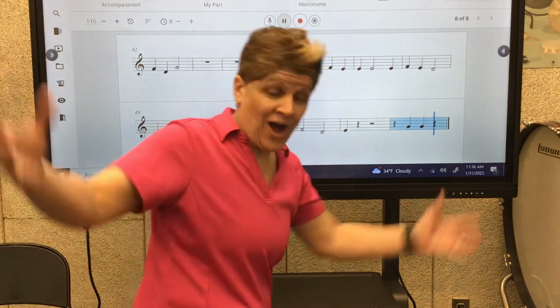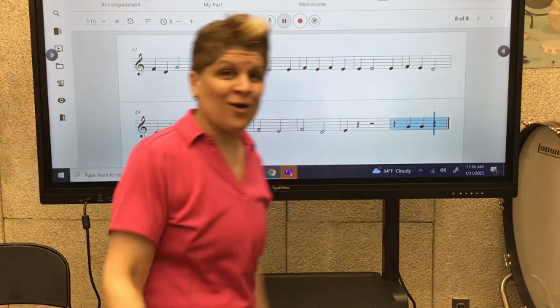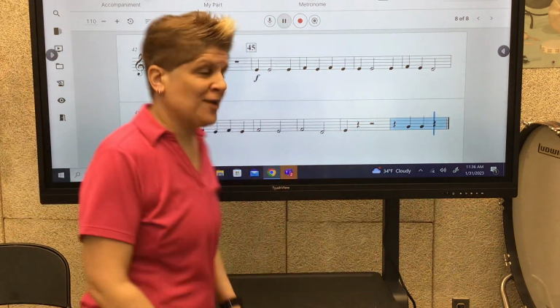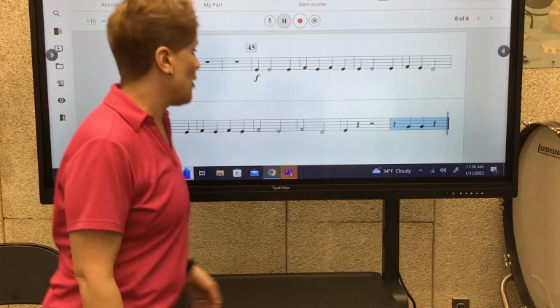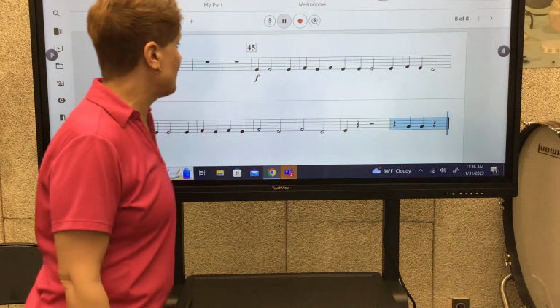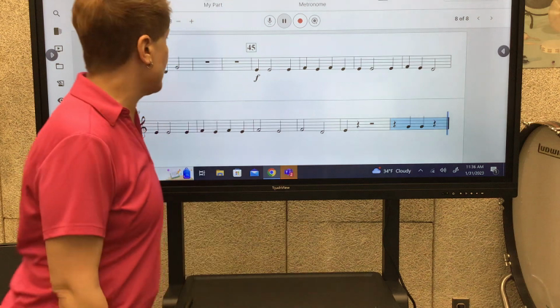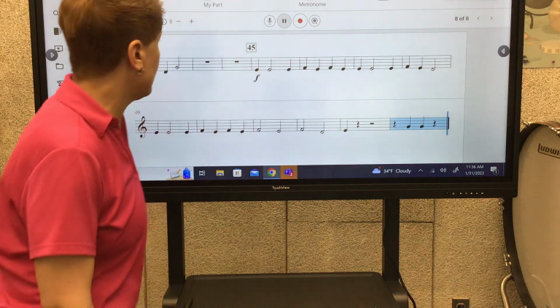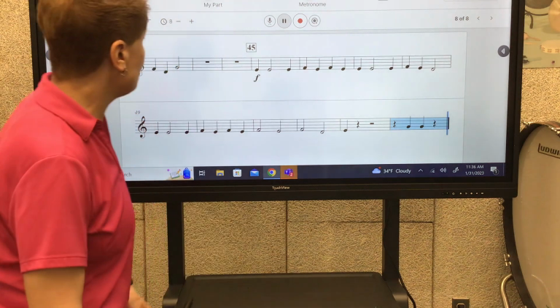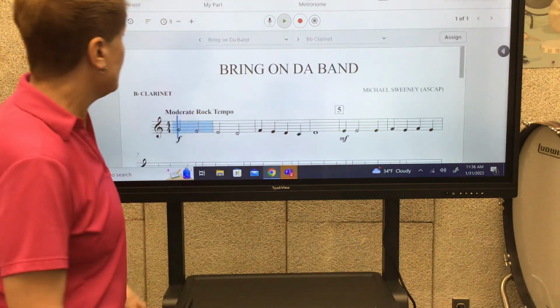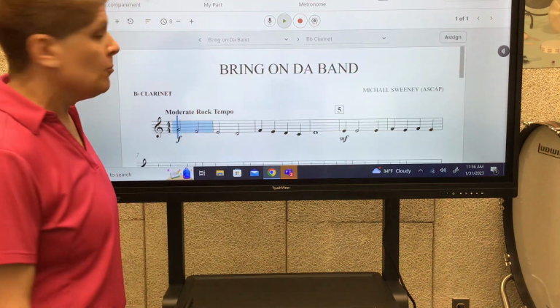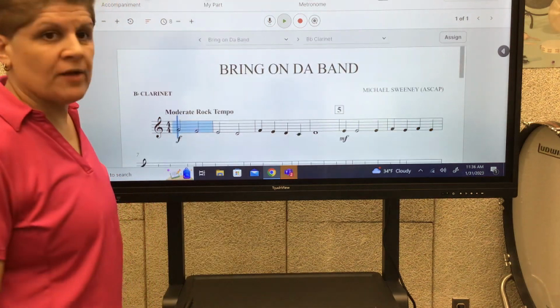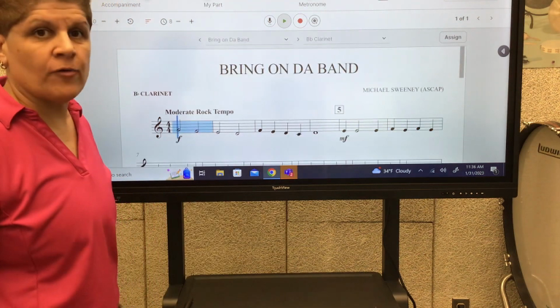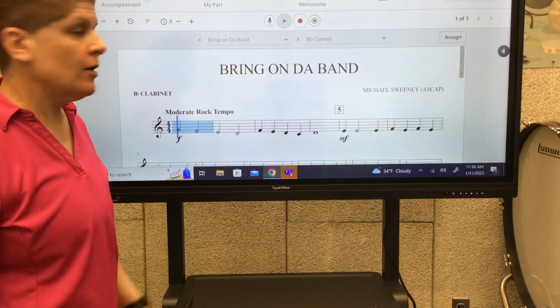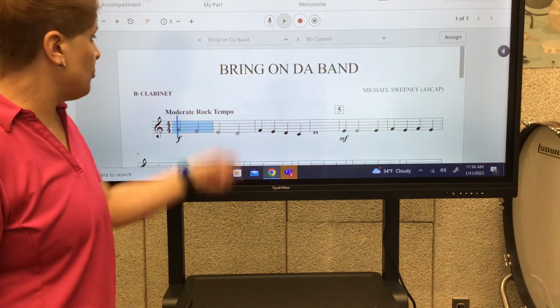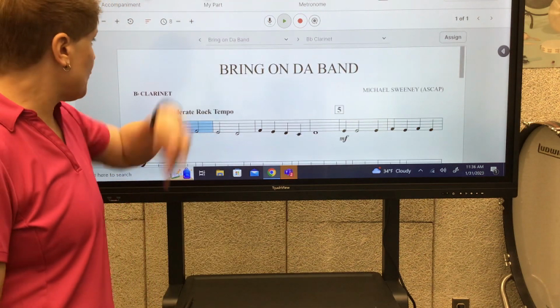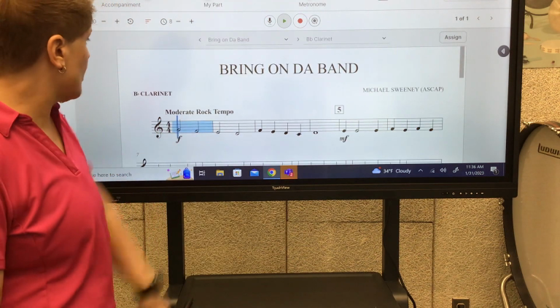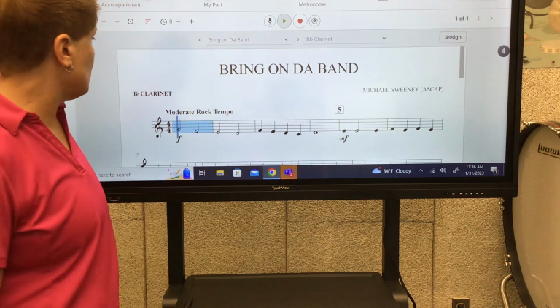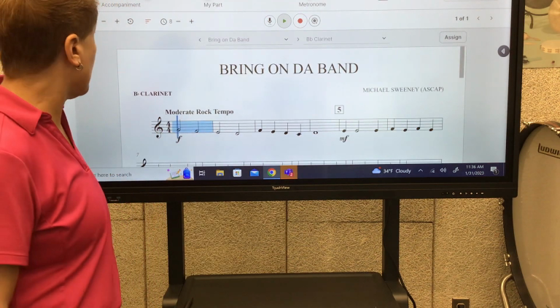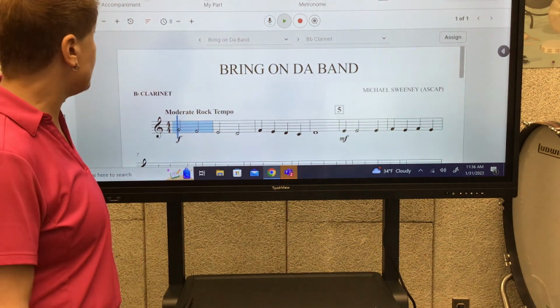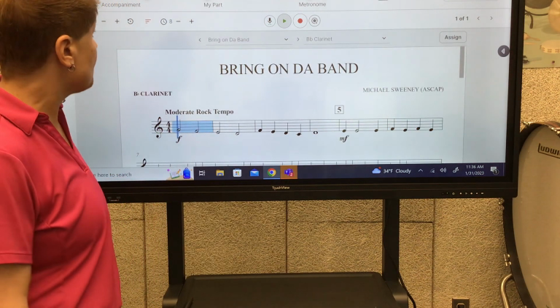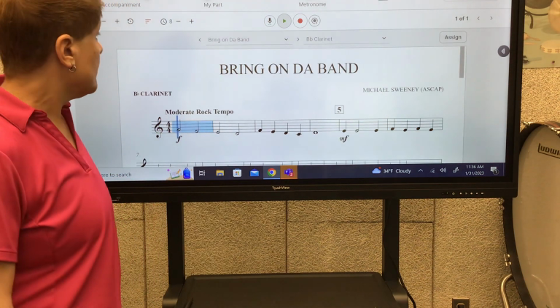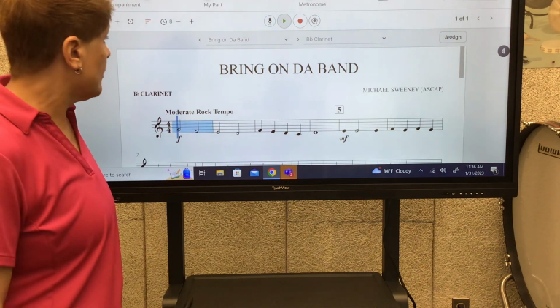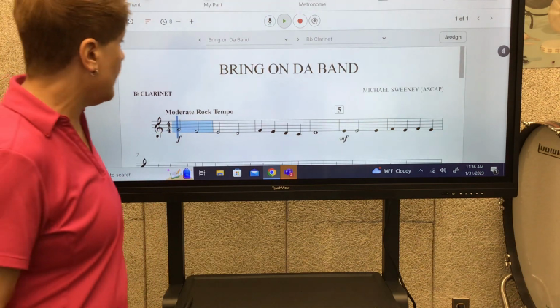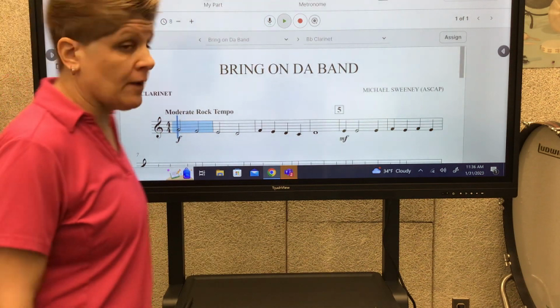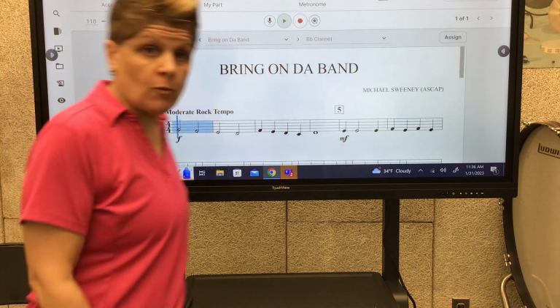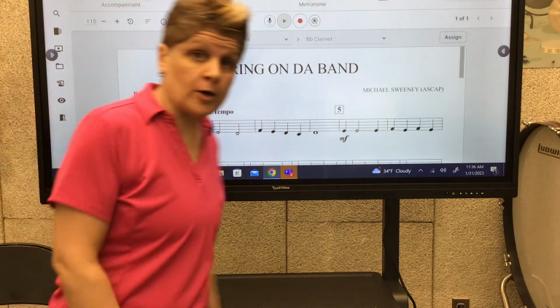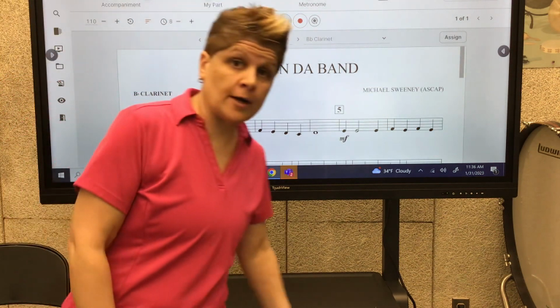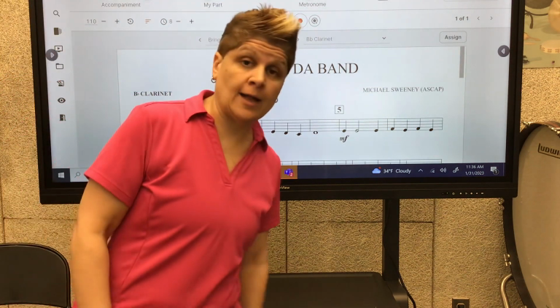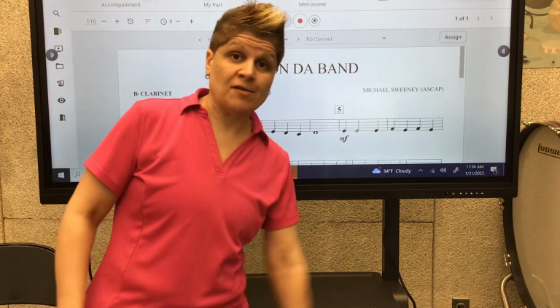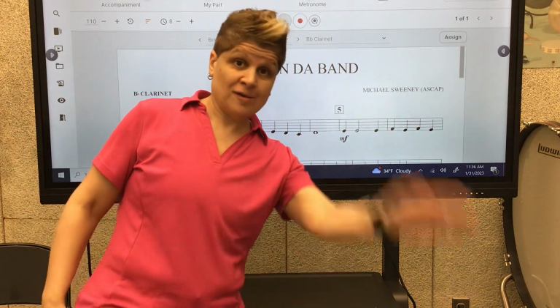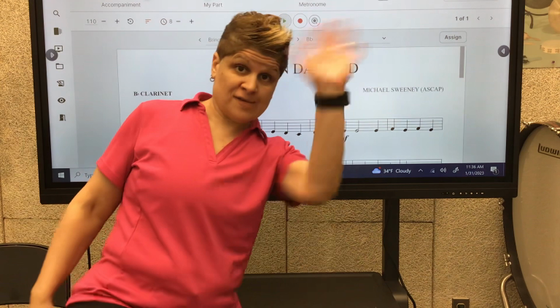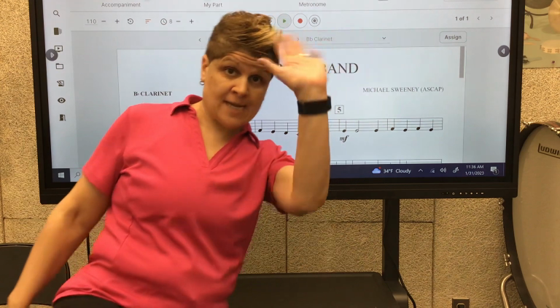All right, clarinets, there it is. Play through it a couple of times, and then we'll work on it in class. See ya!